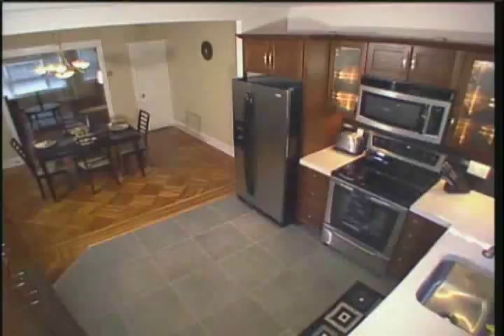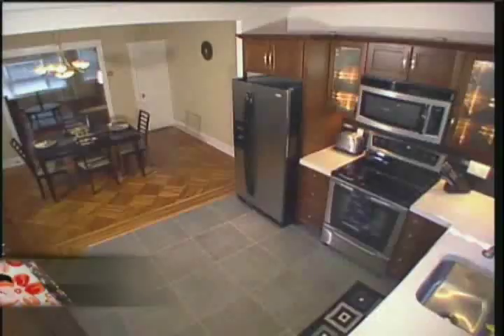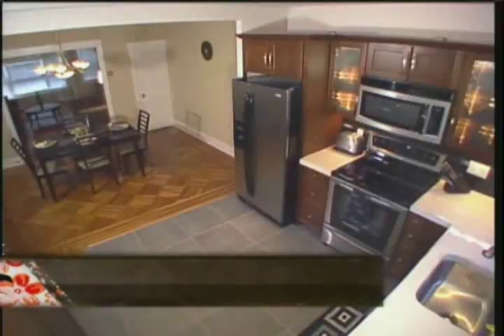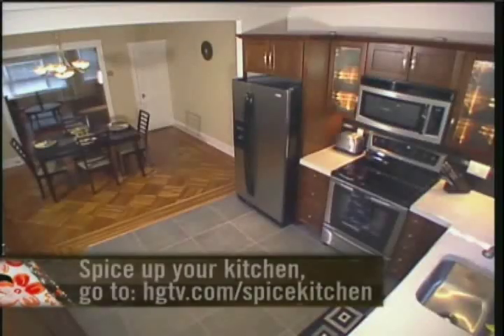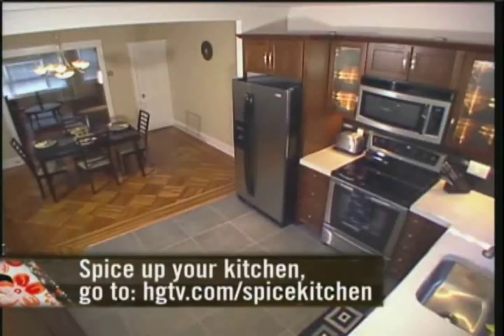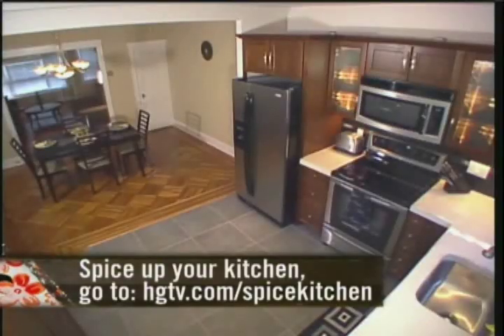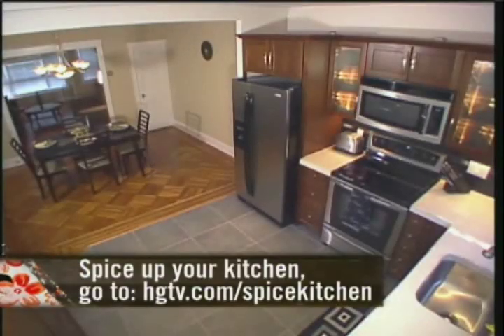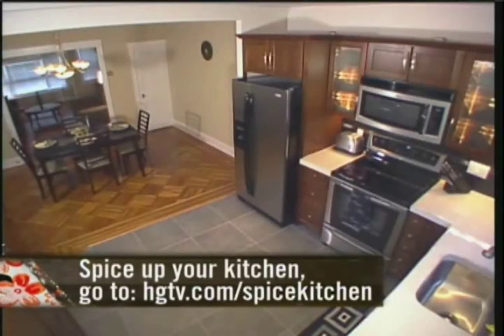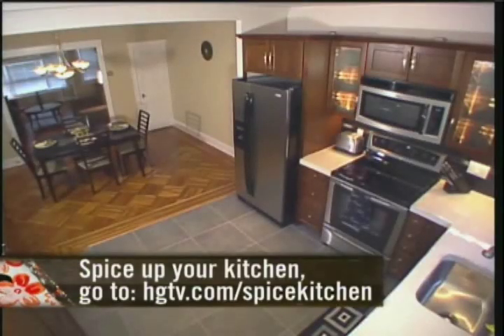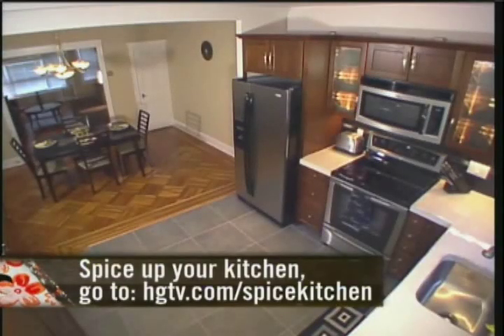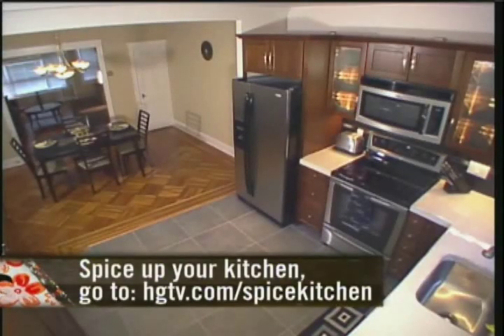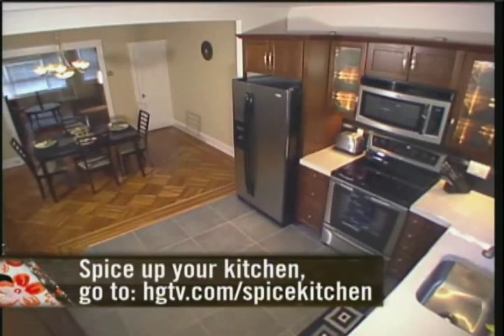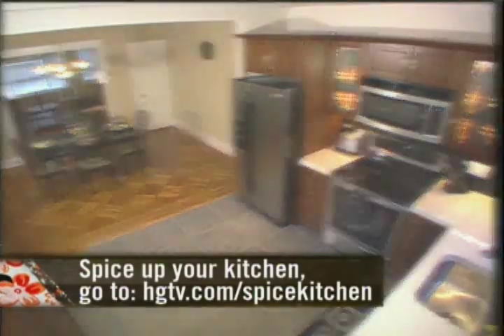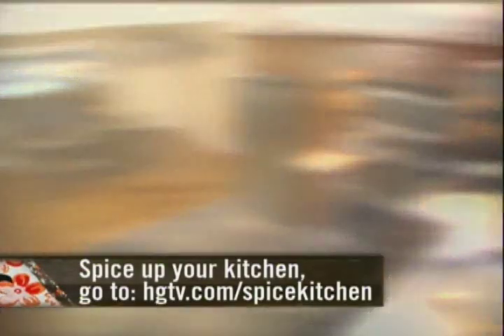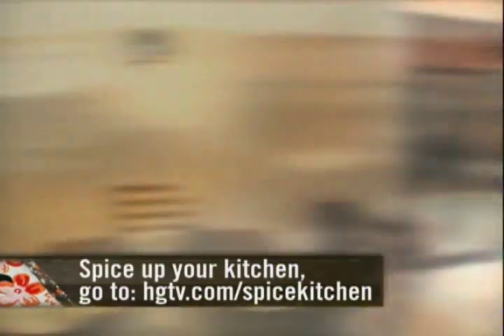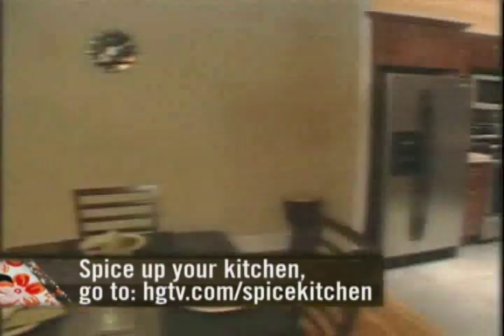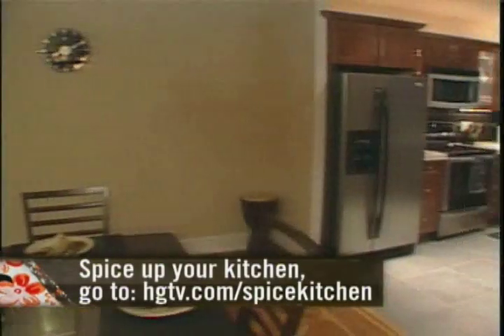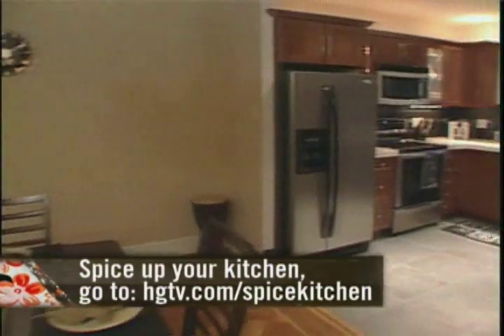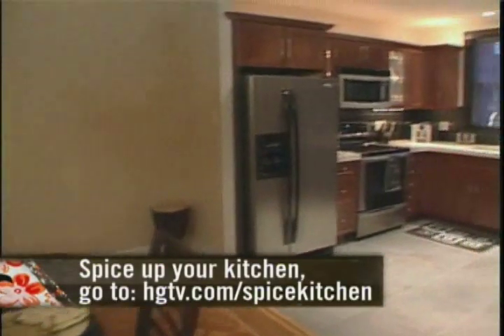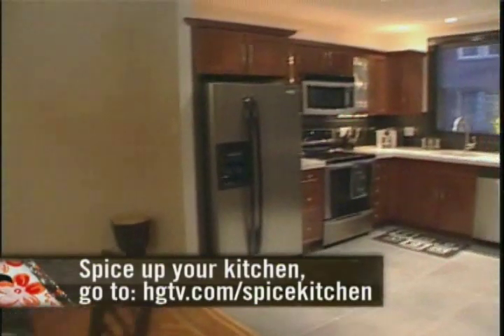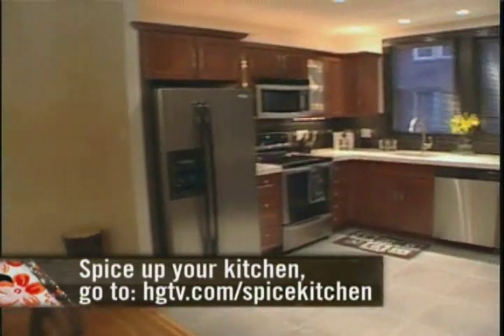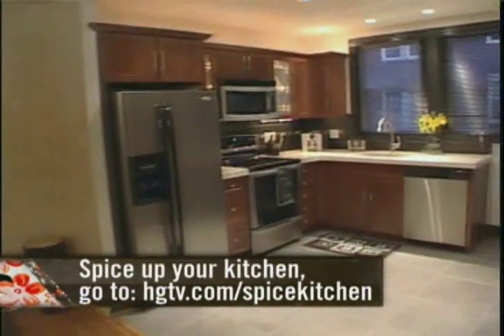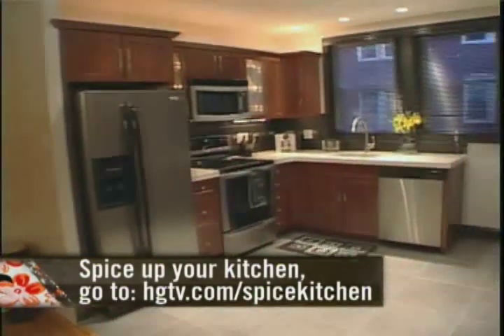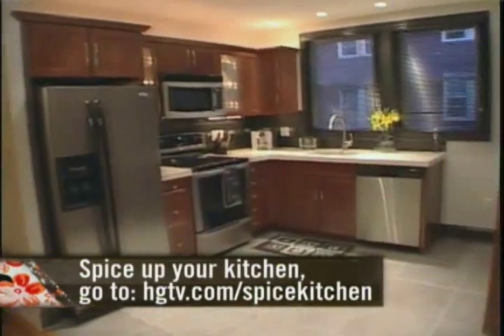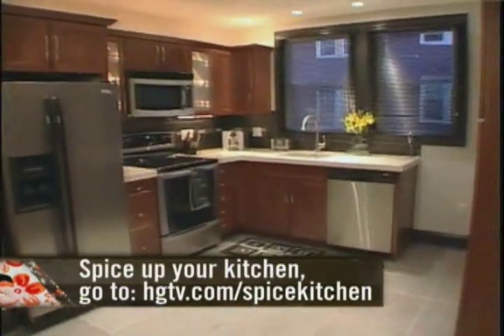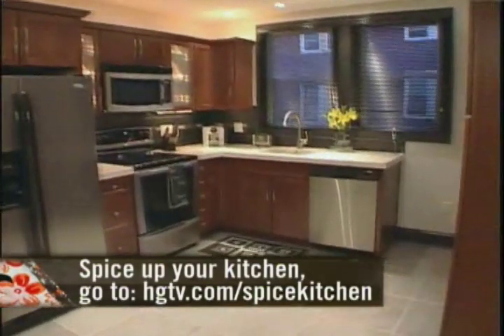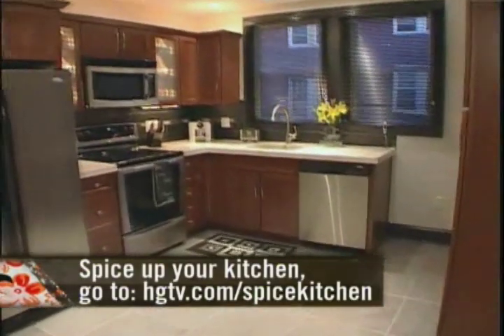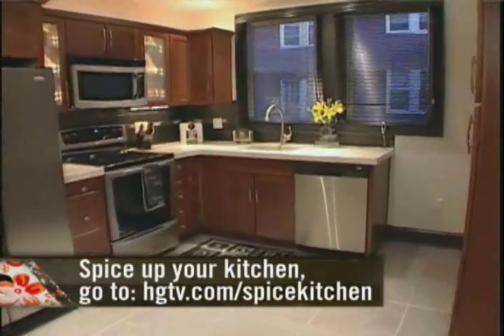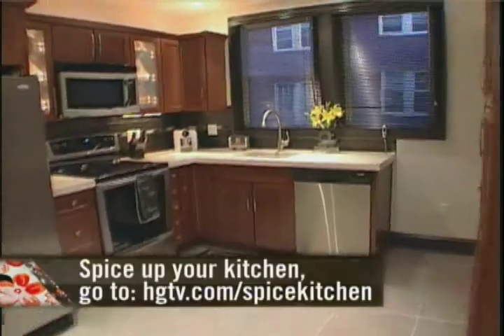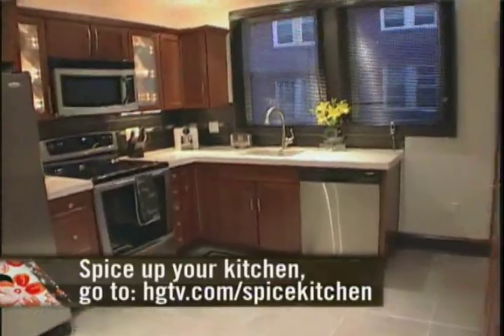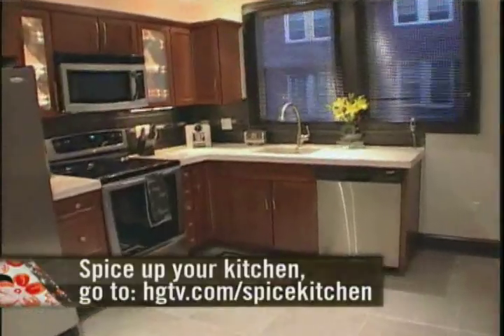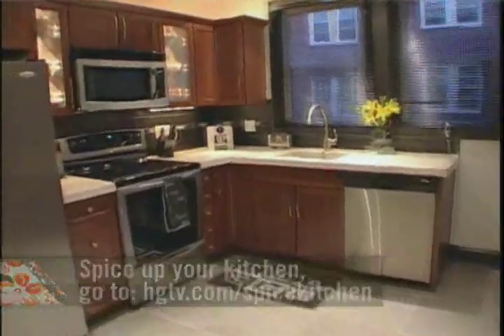For more ways to spice up your kitchen, go to hgtv.com/spice-kitchen.